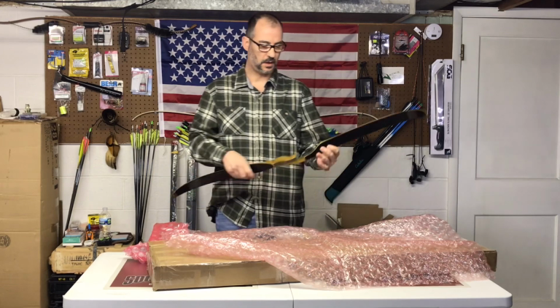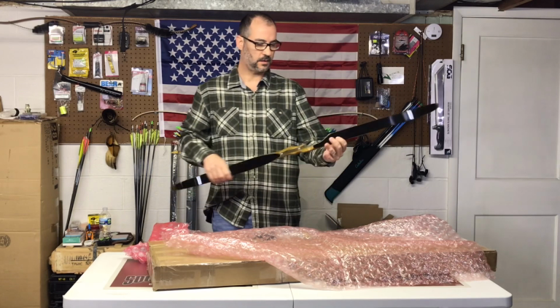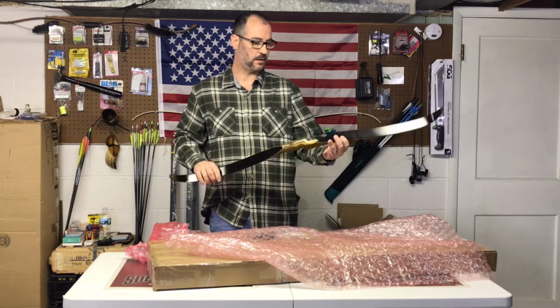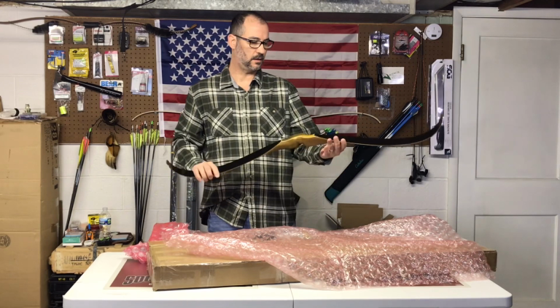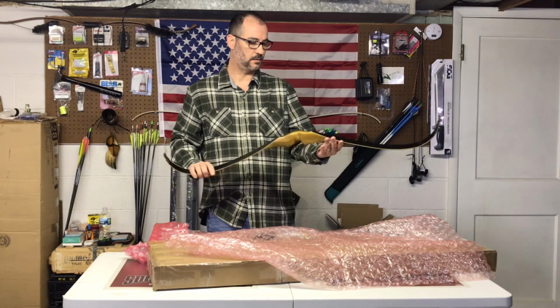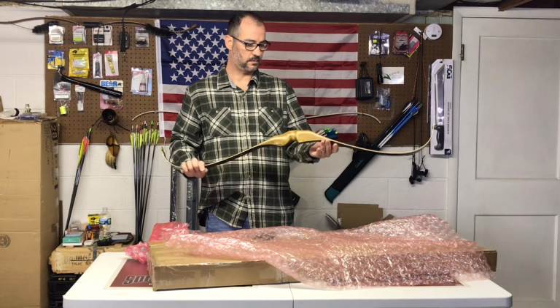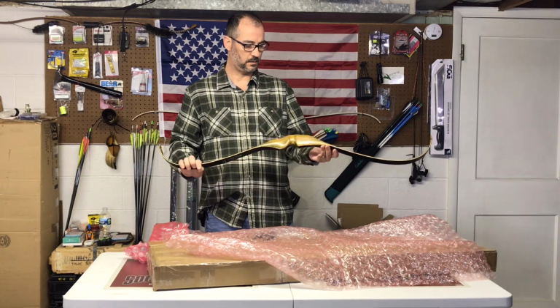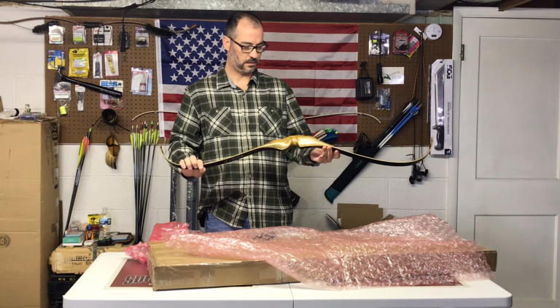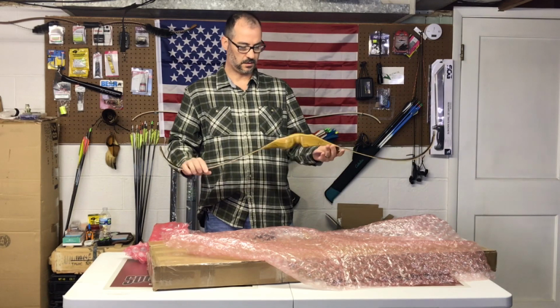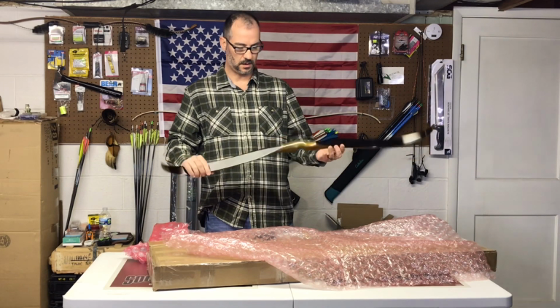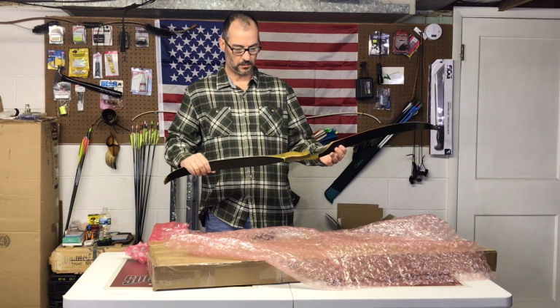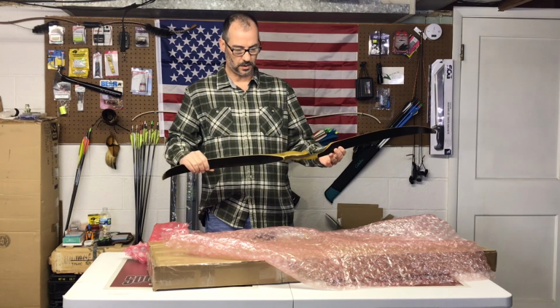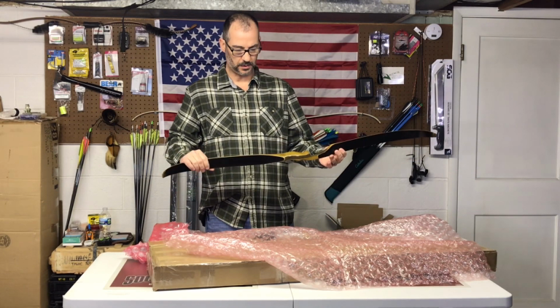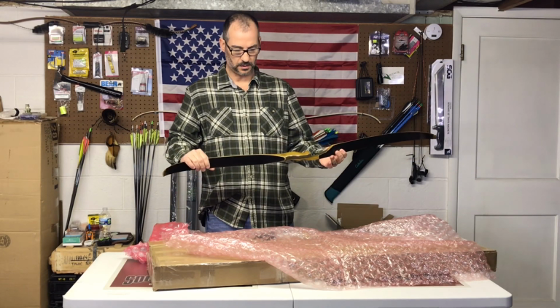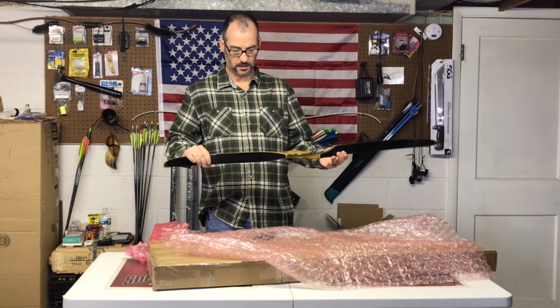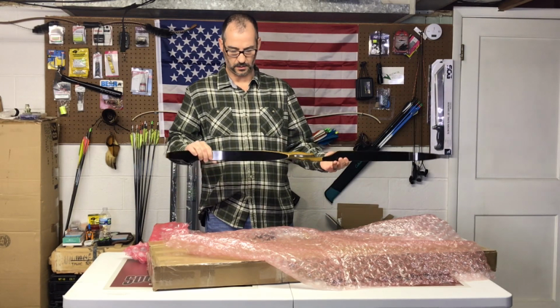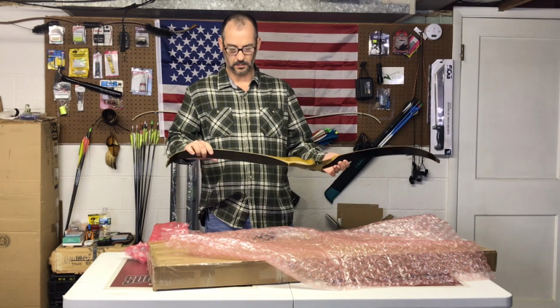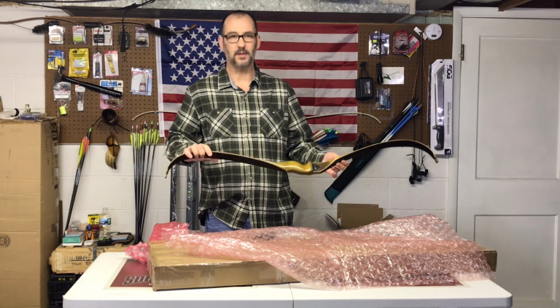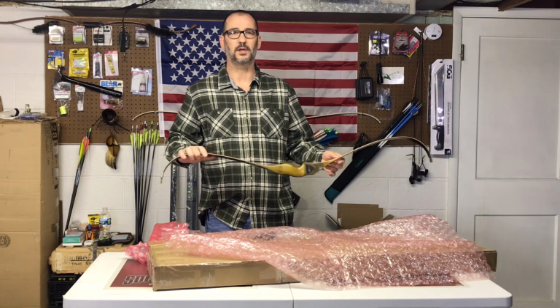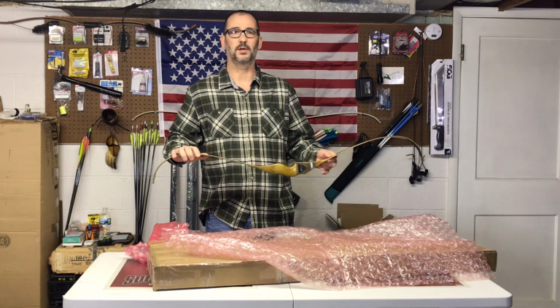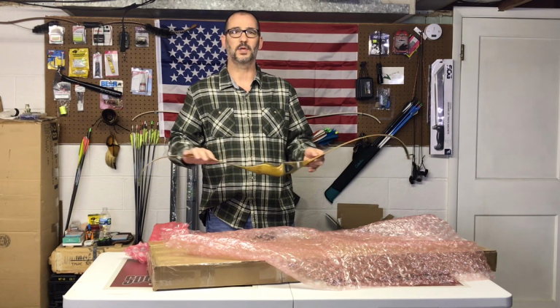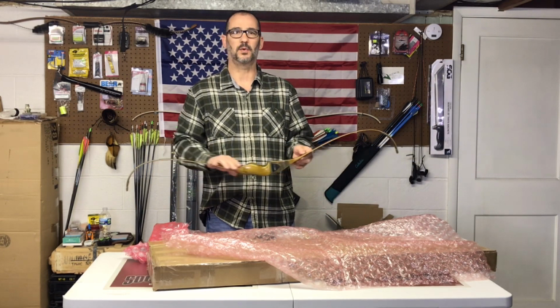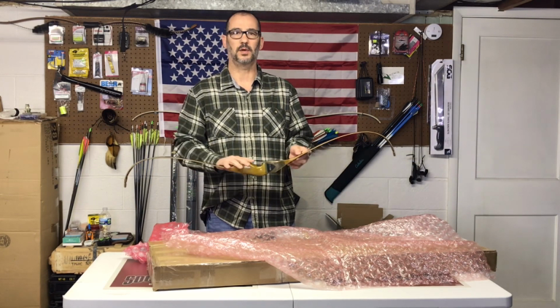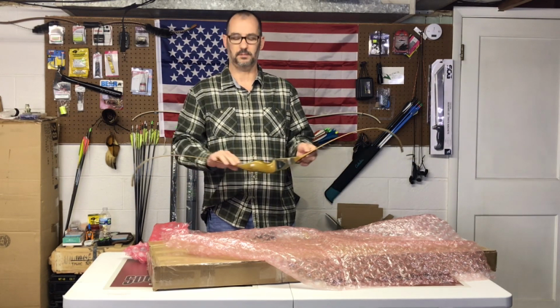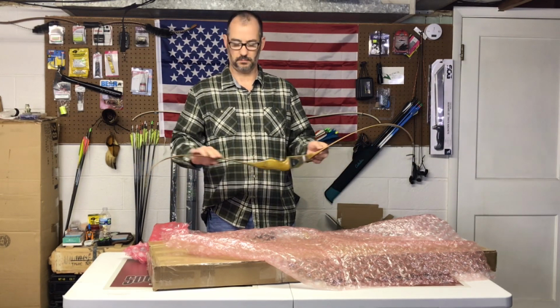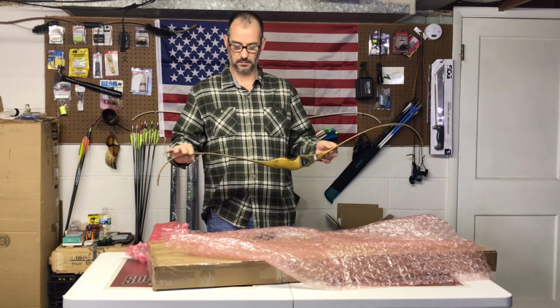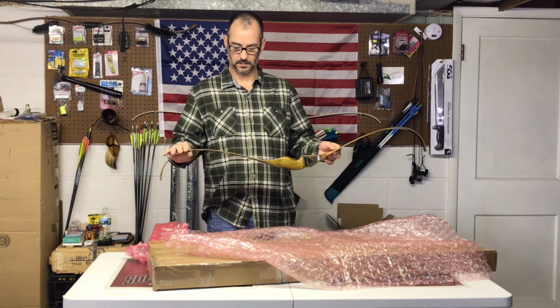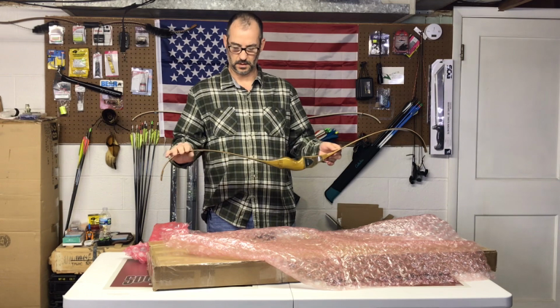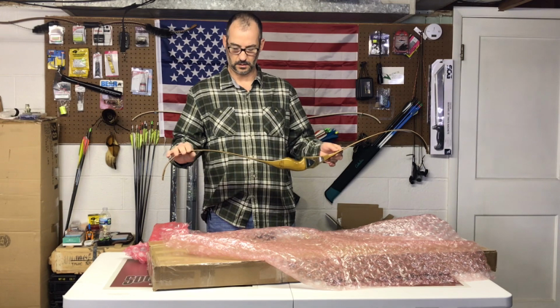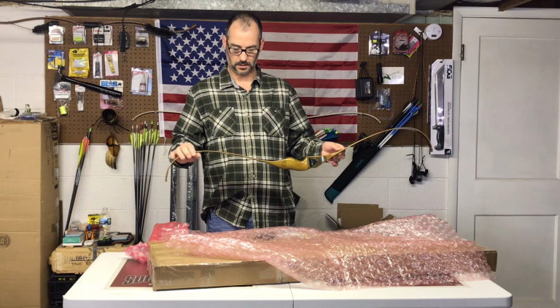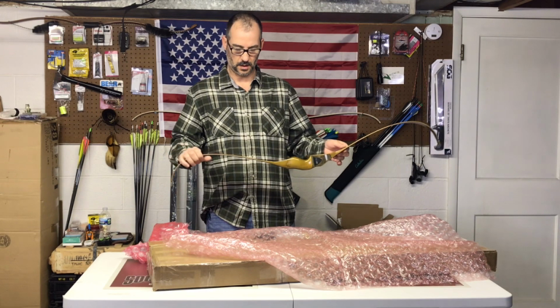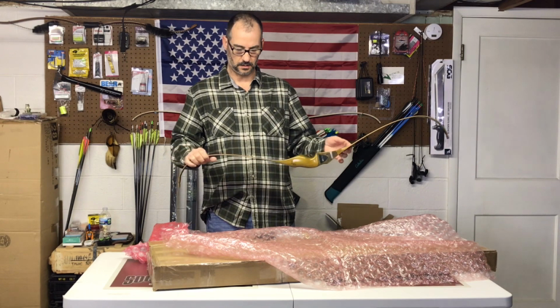All right guys, I'm gonna go ahead and get the camera up here and give you a little bit of a close-up on it — take a look at it.